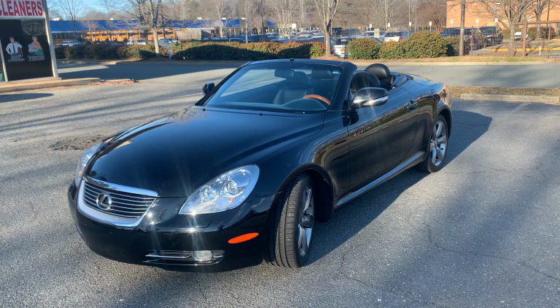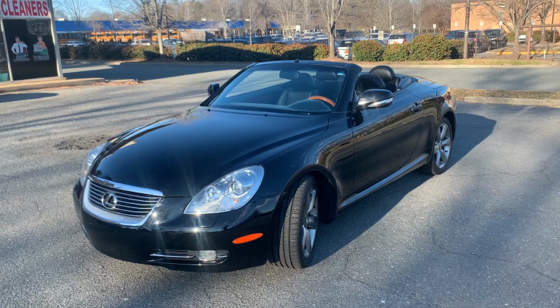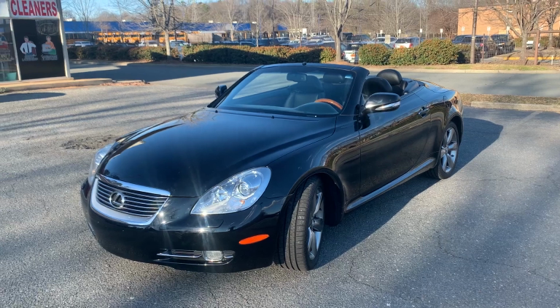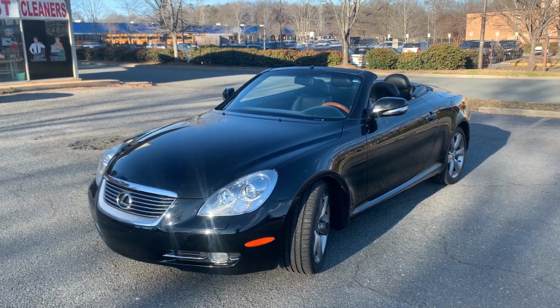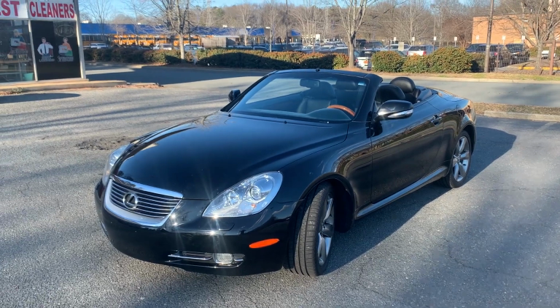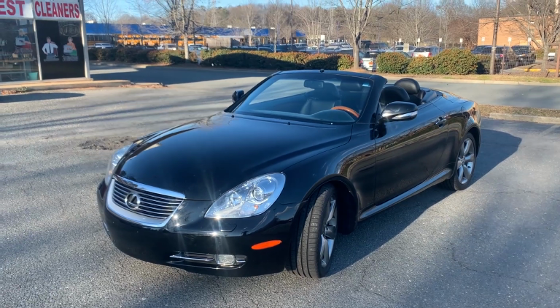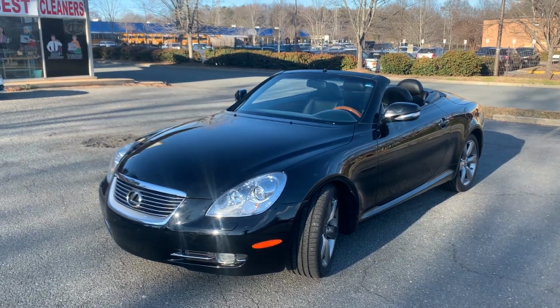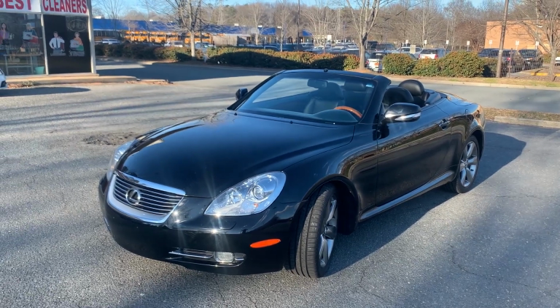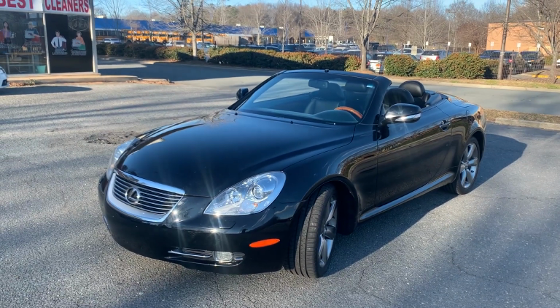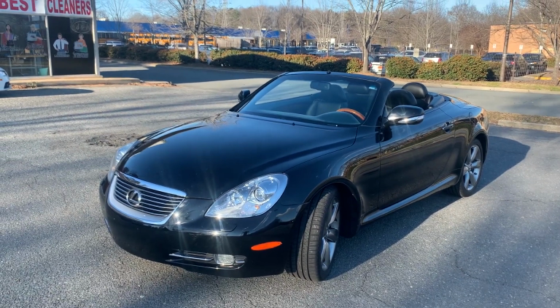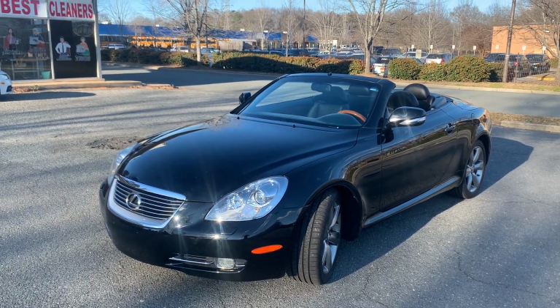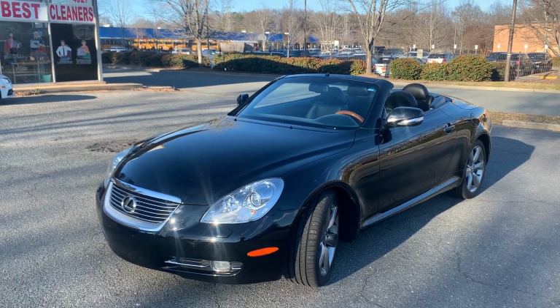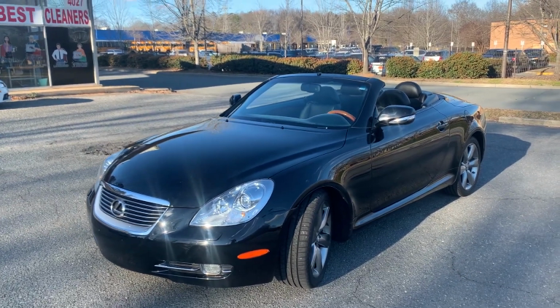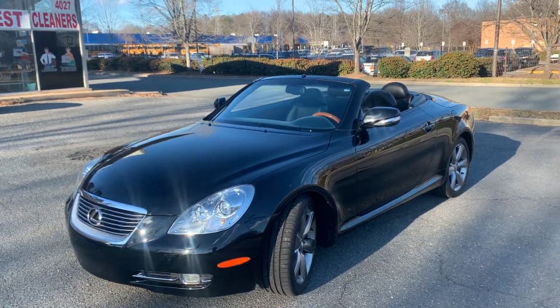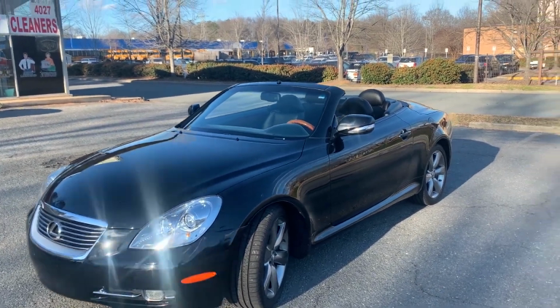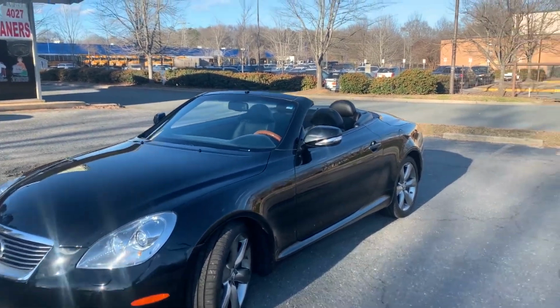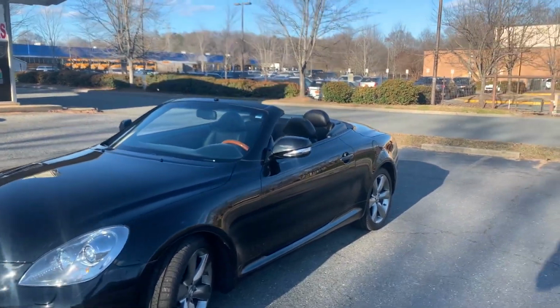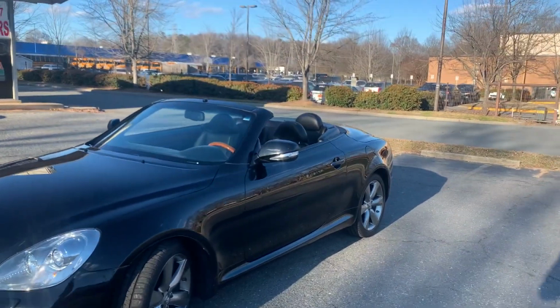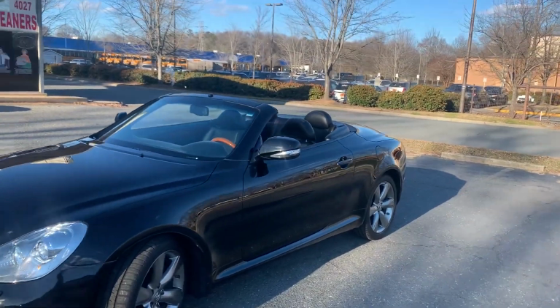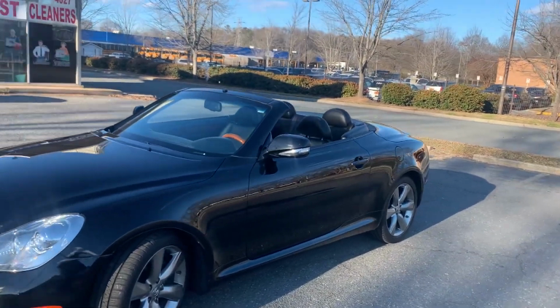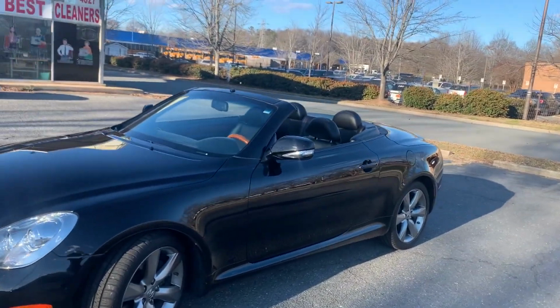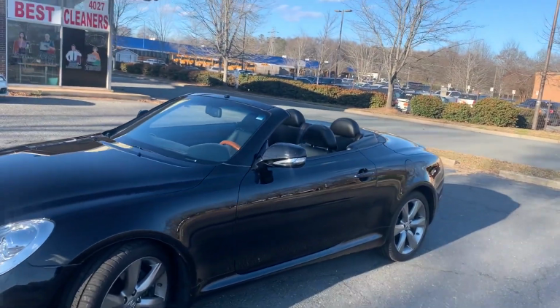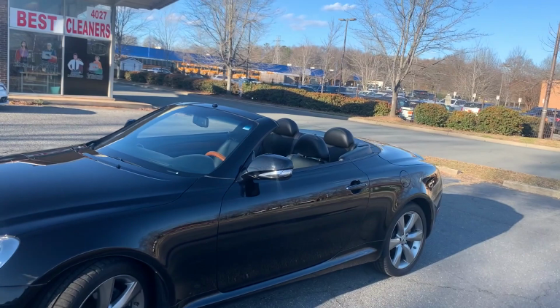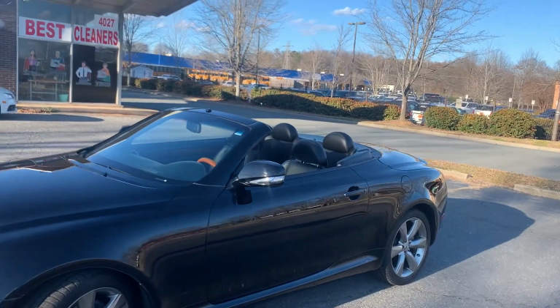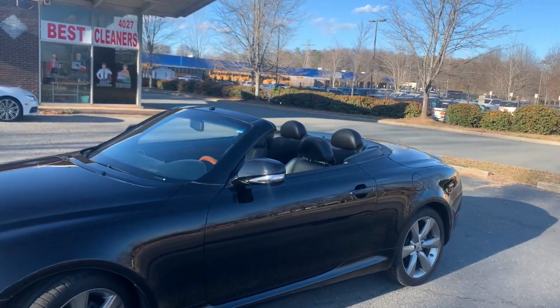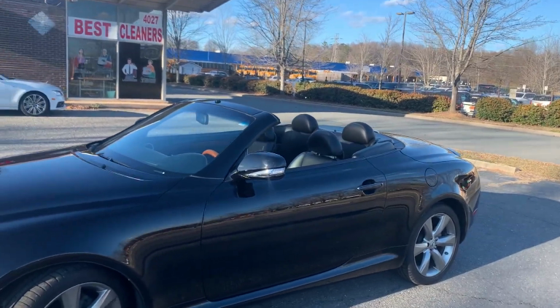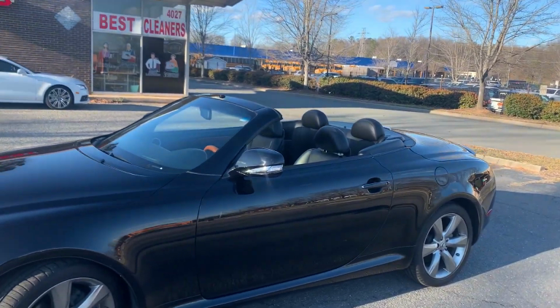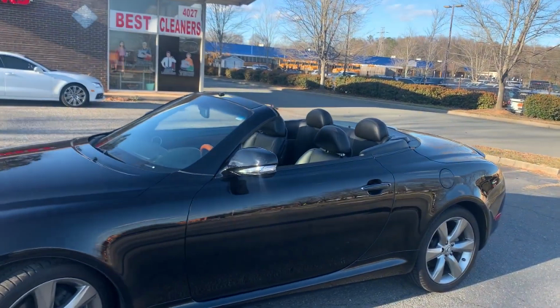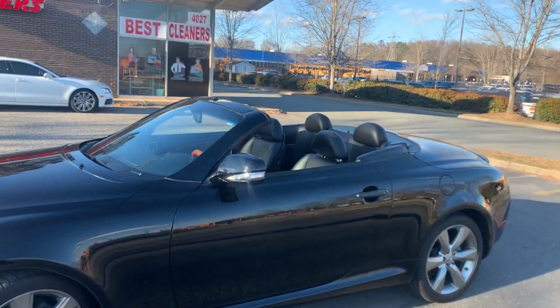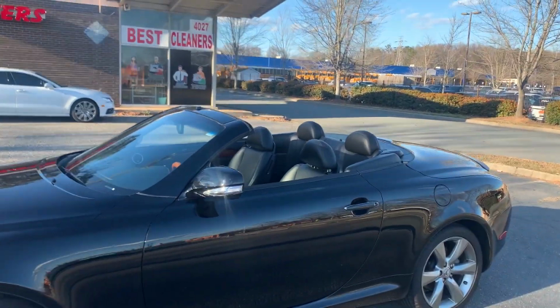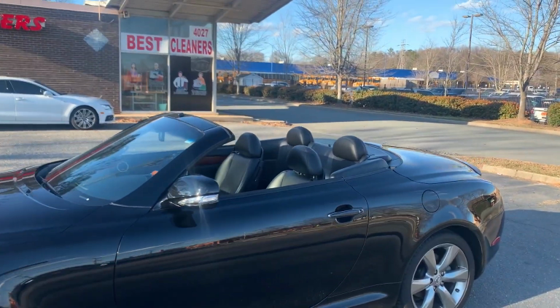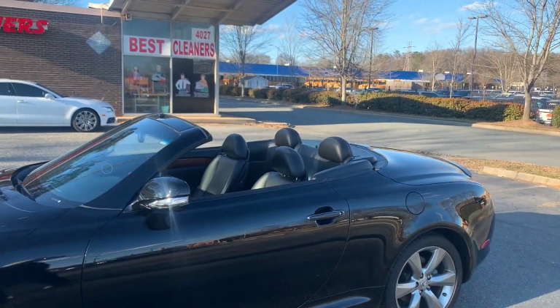Talk about a jewel — this is it. For all my car enthusiasts, this is definitely your vehicle.